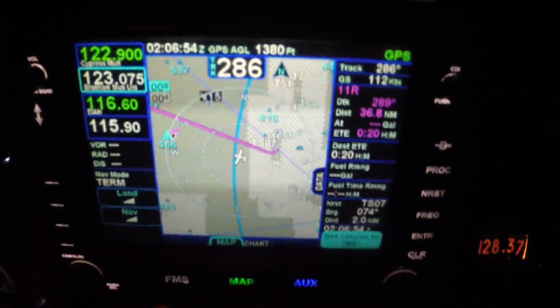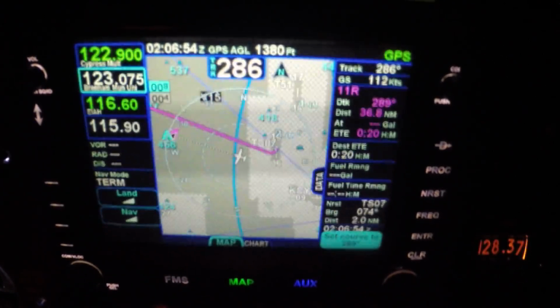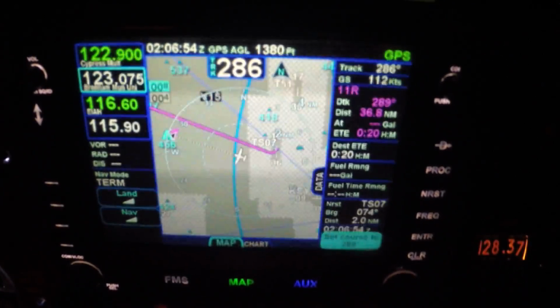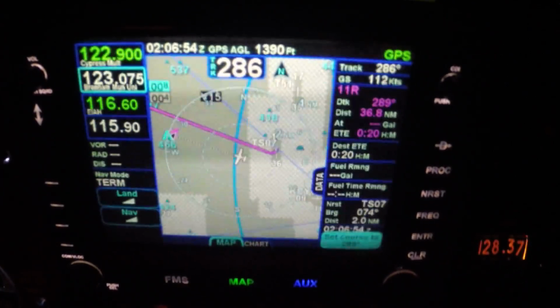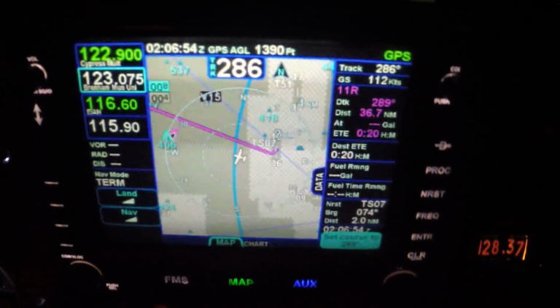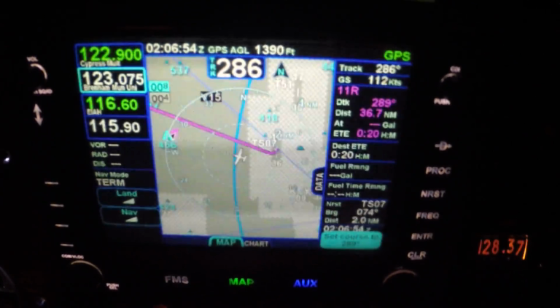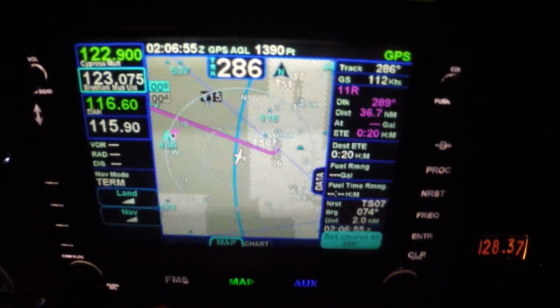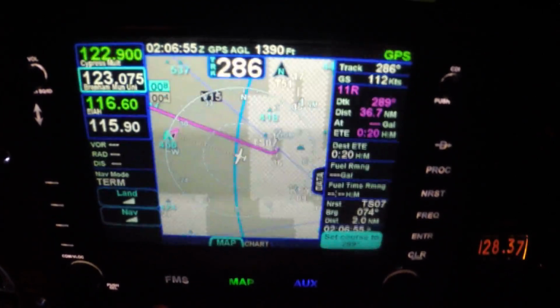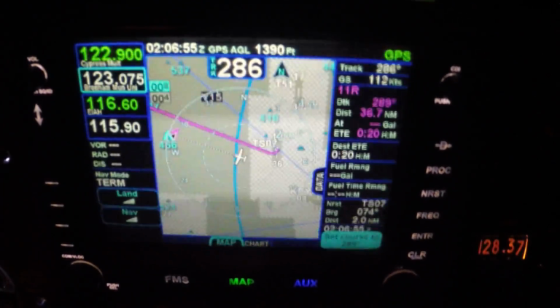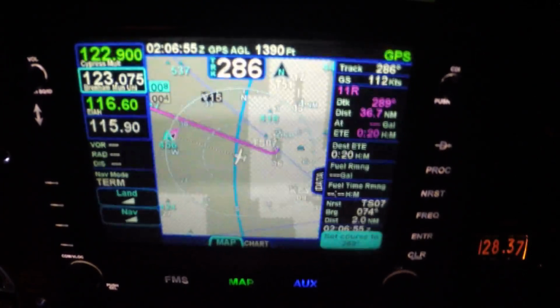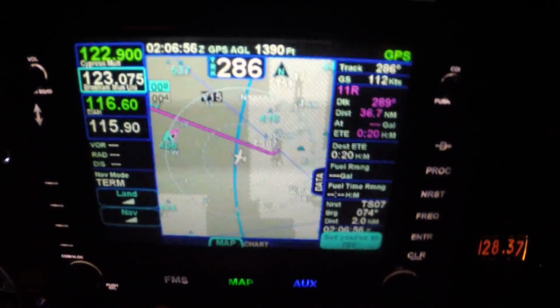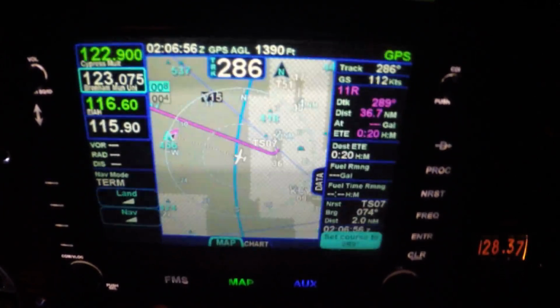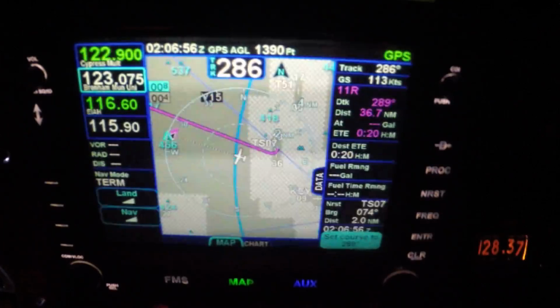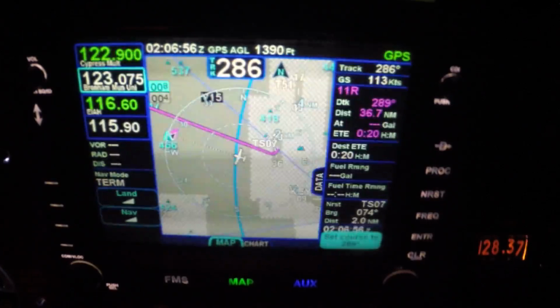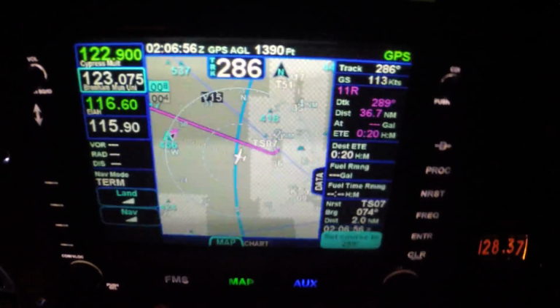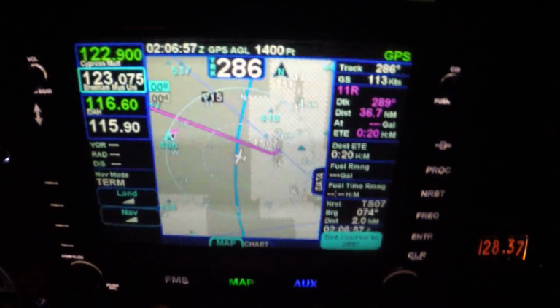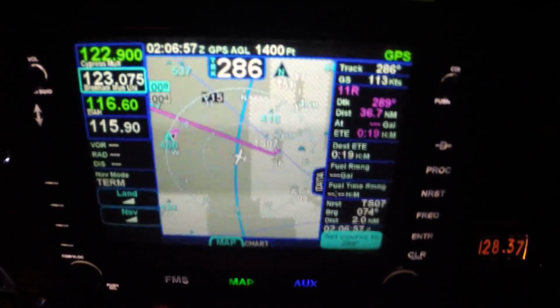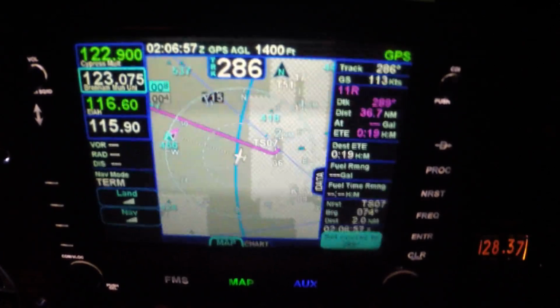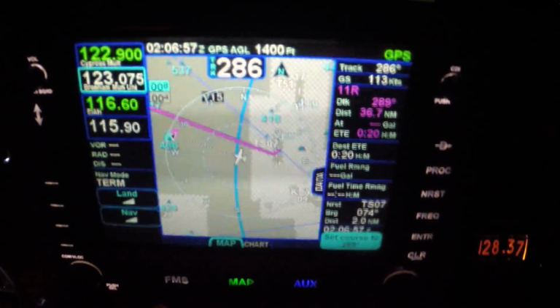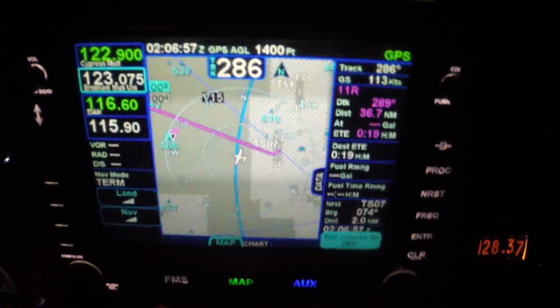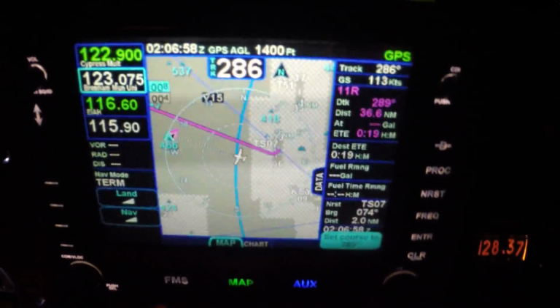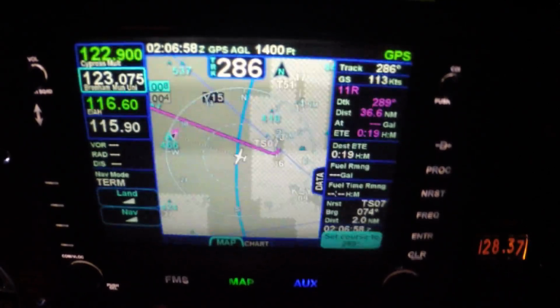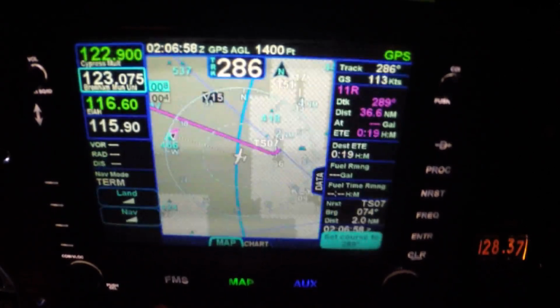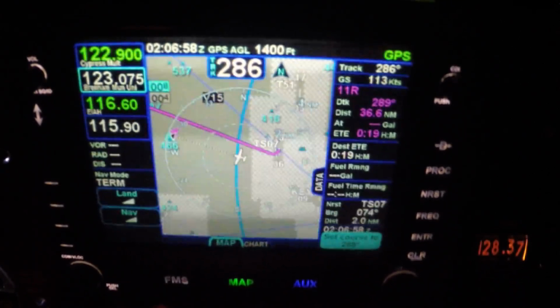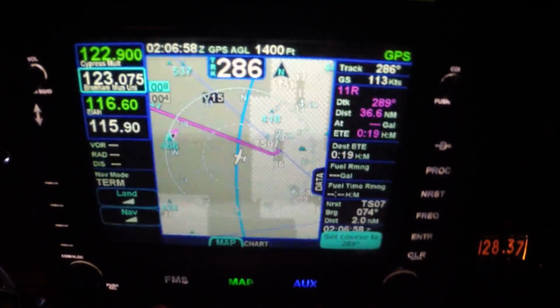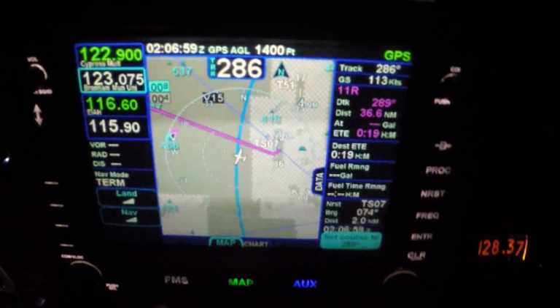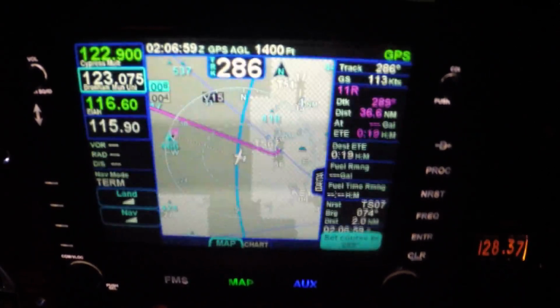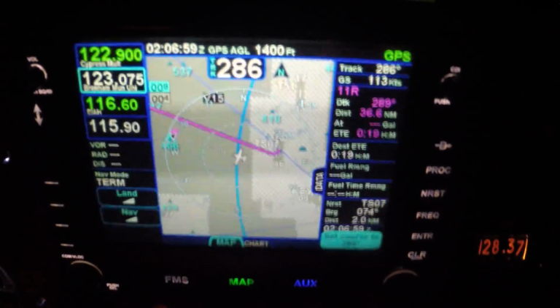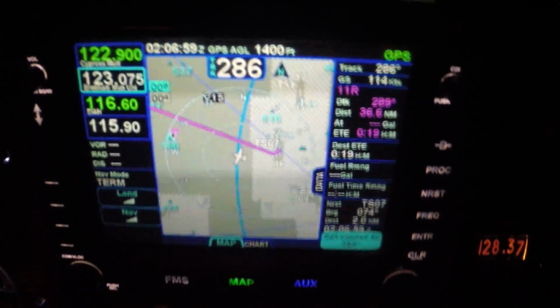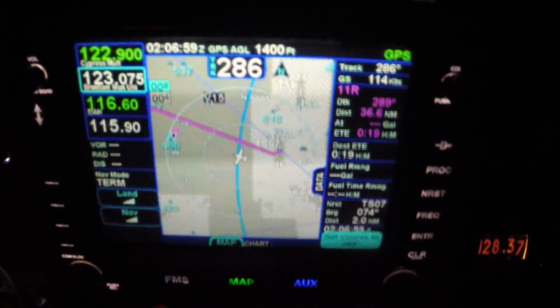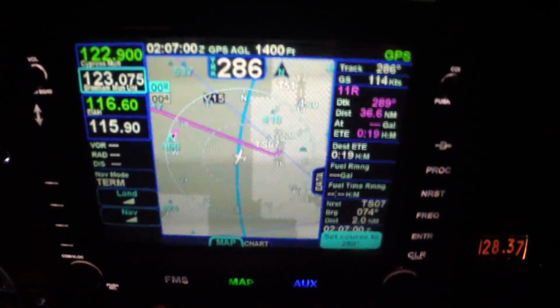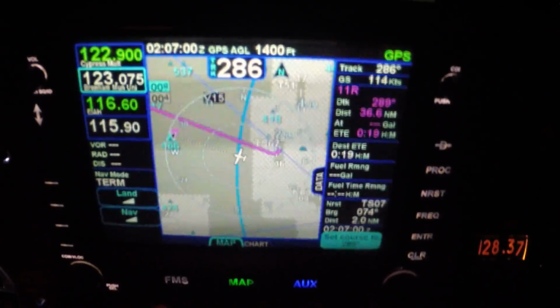Currently two miles west of TS-07 — you can see in the nearest block at the bottom, and also the iPad confirms that.